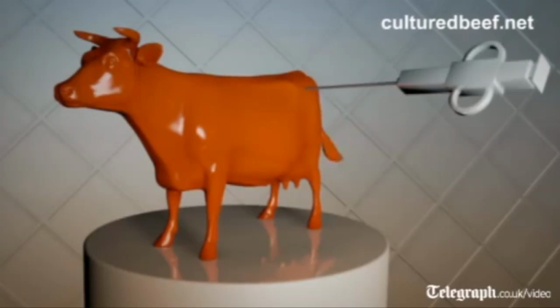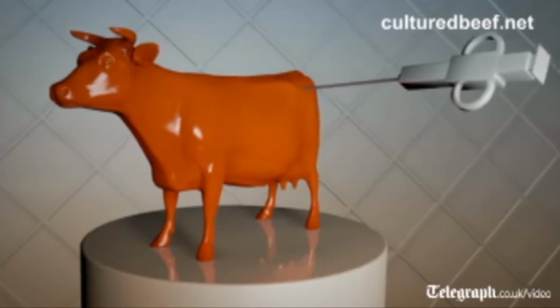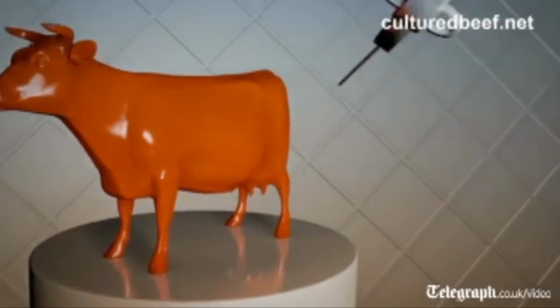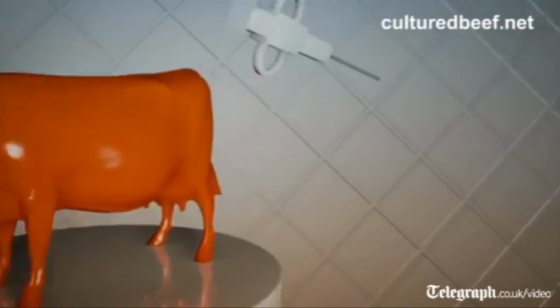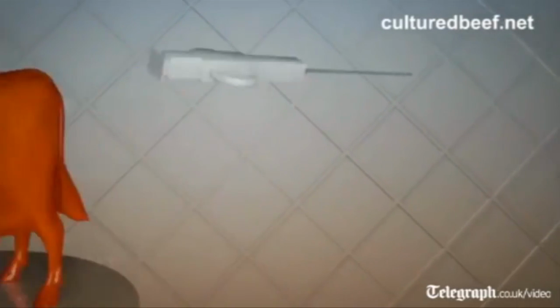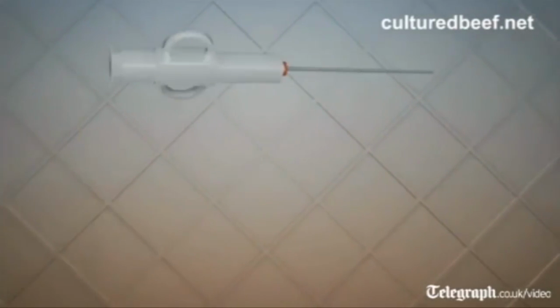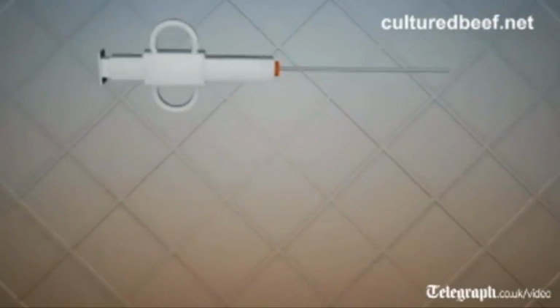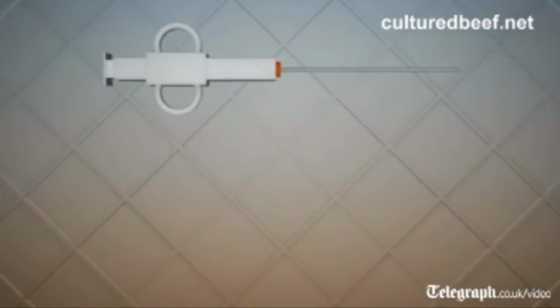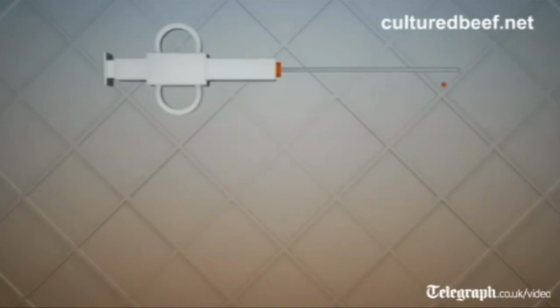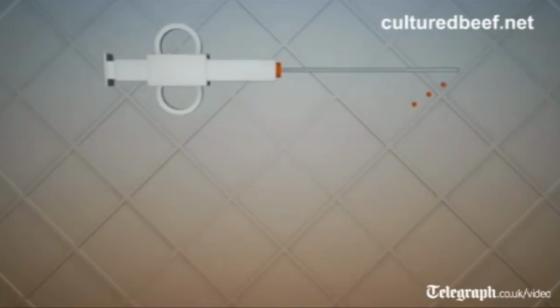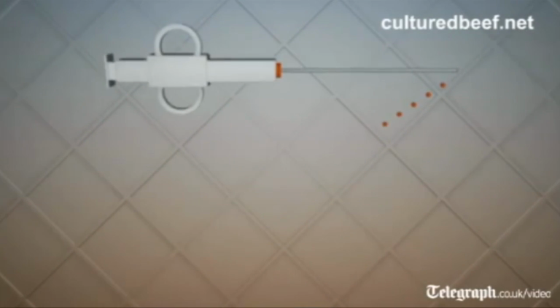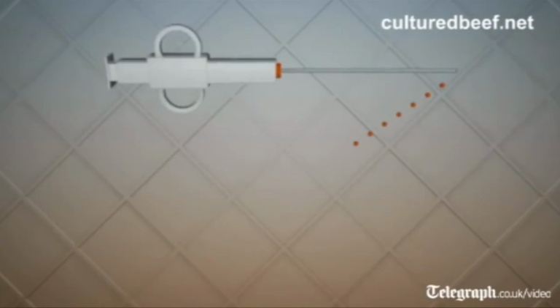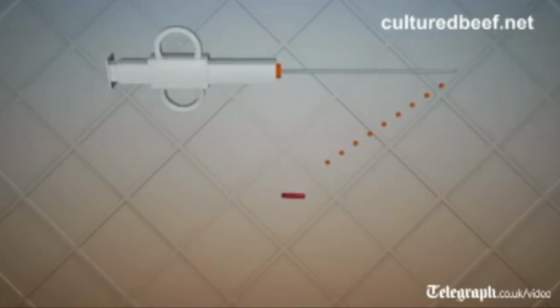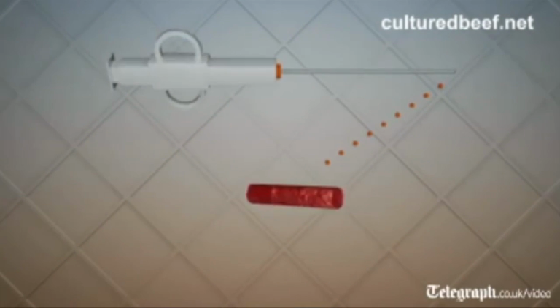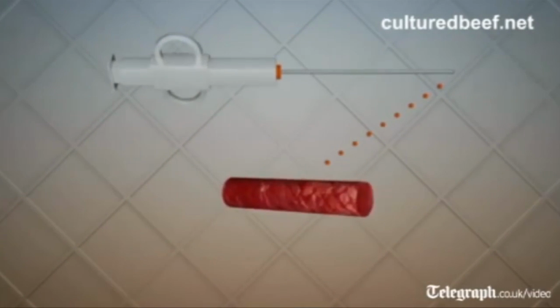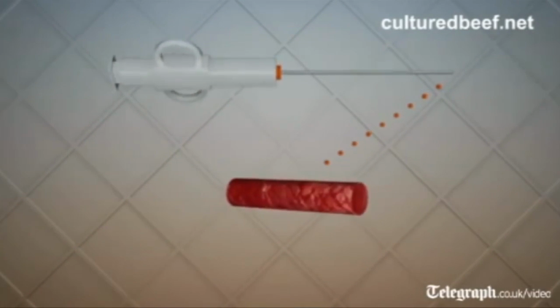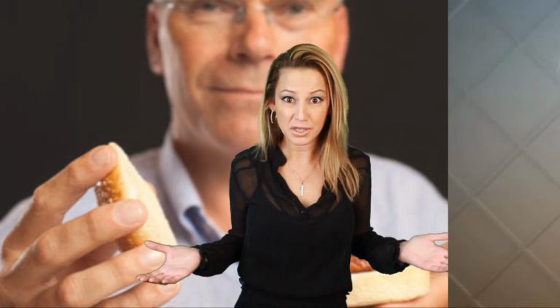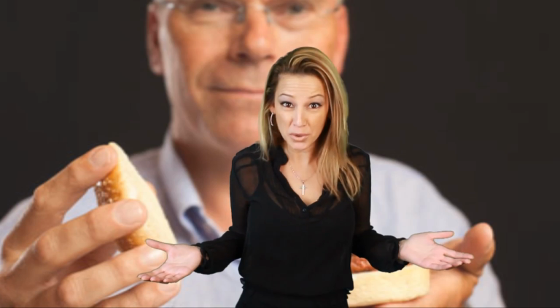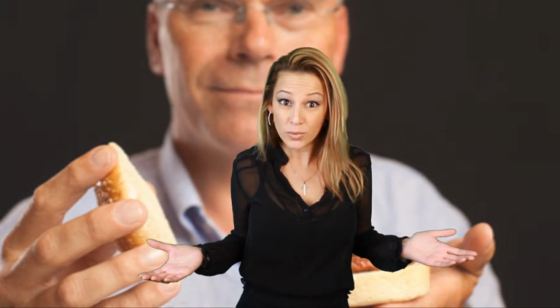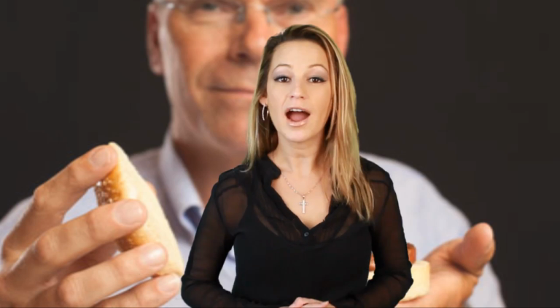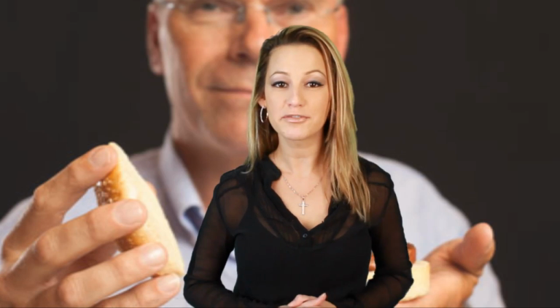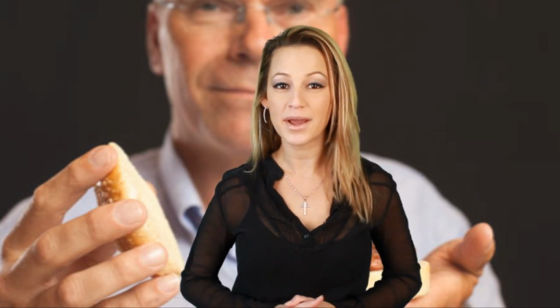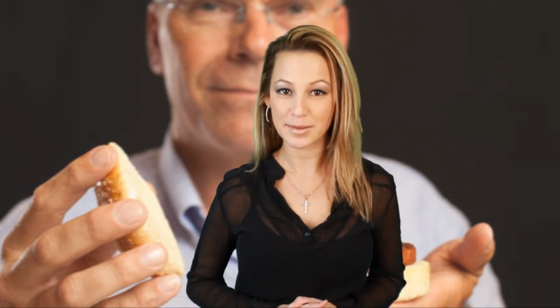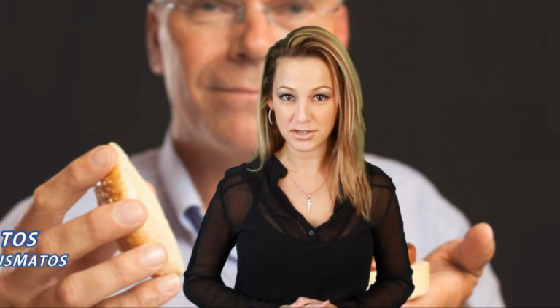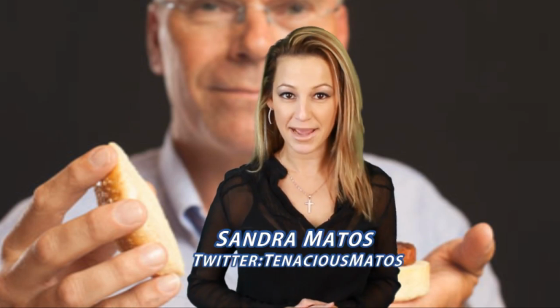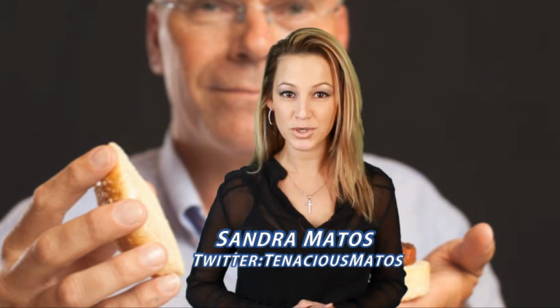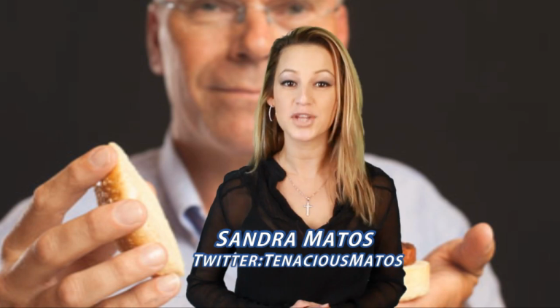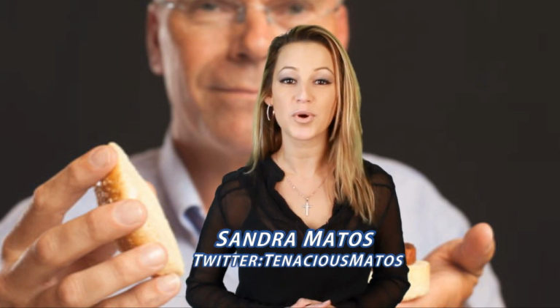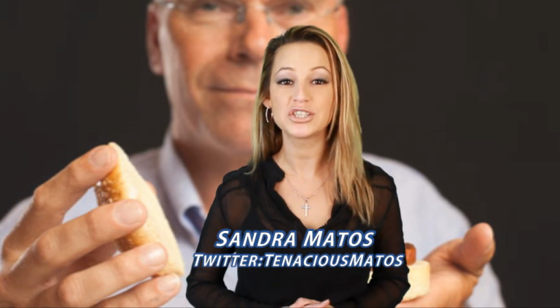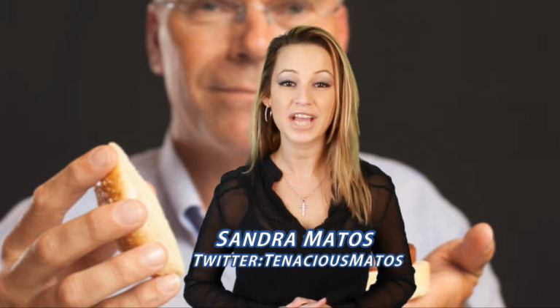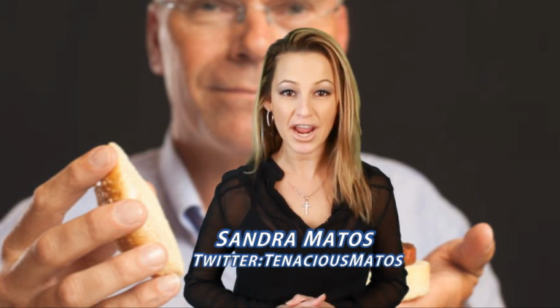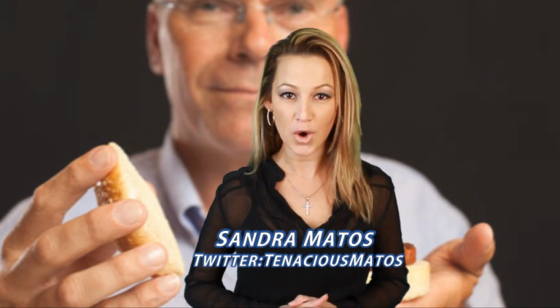I've heard of a test tube baby, now a test tube burger? Hi everyone, I'm Sandra Matos and you are watching I.O.